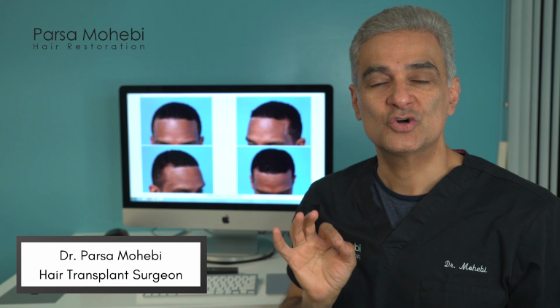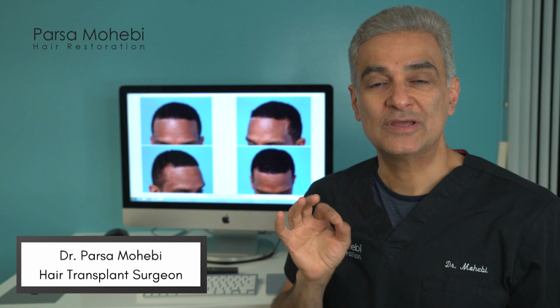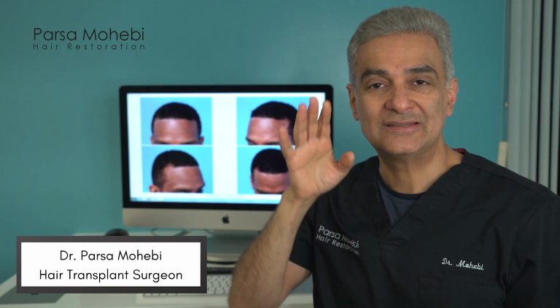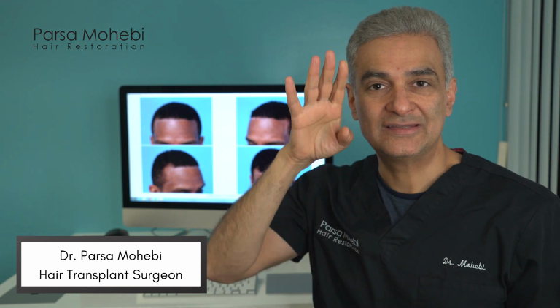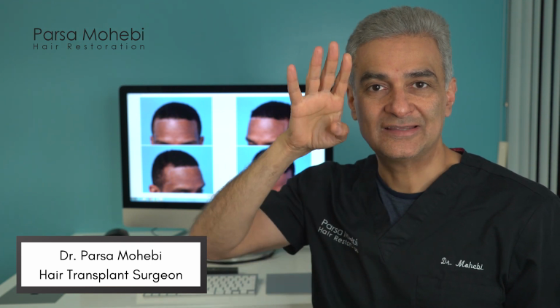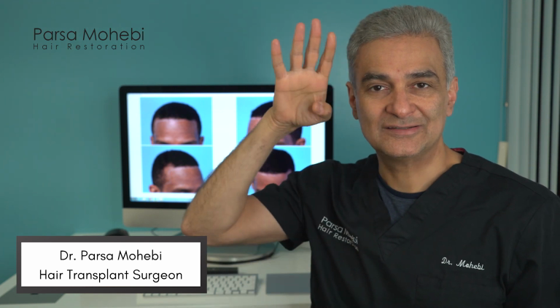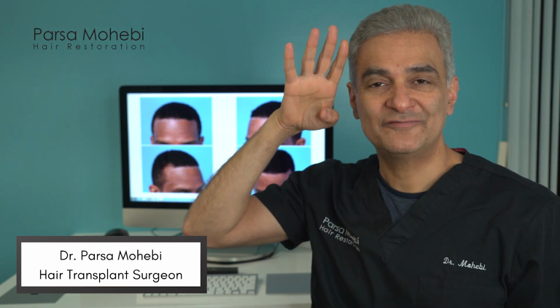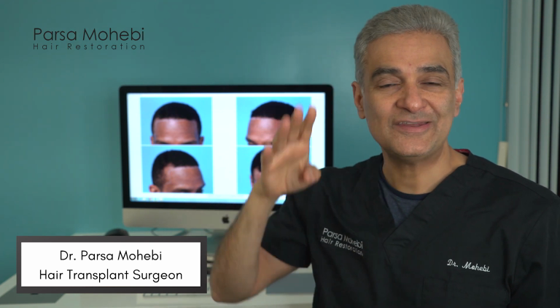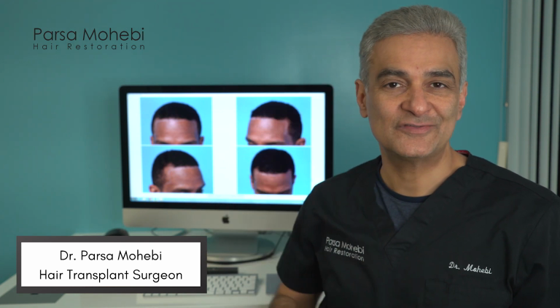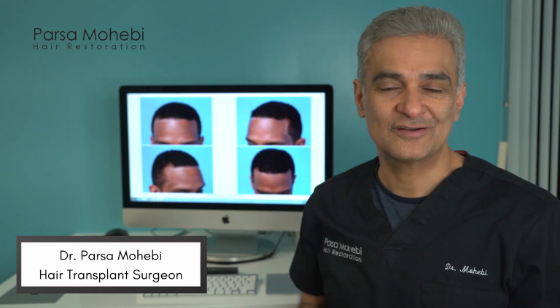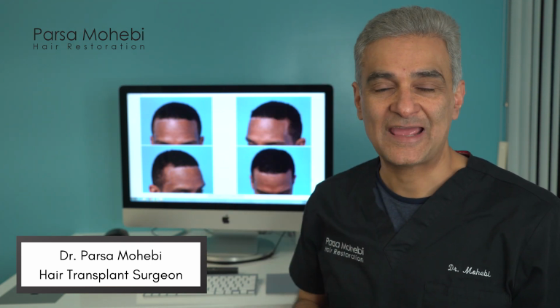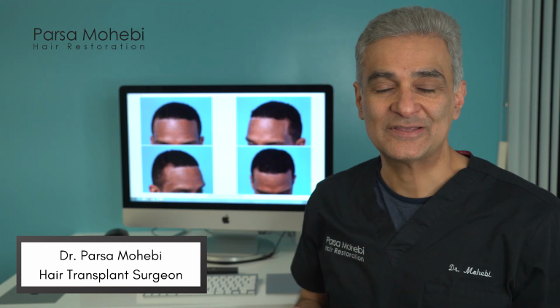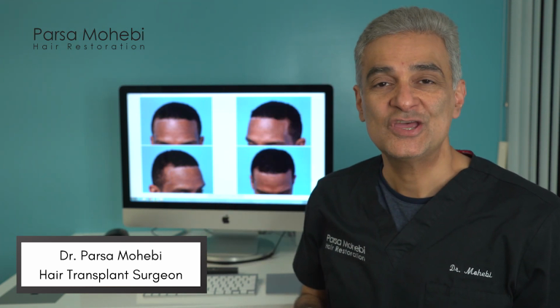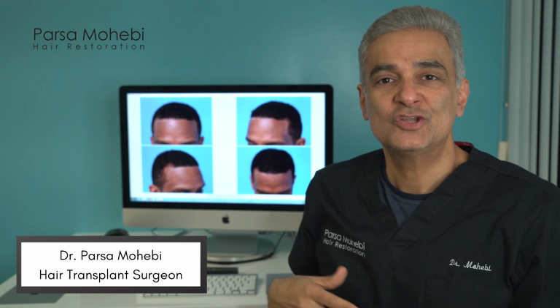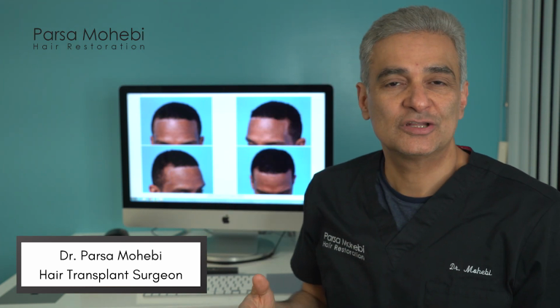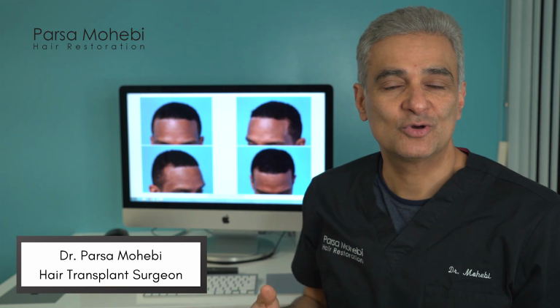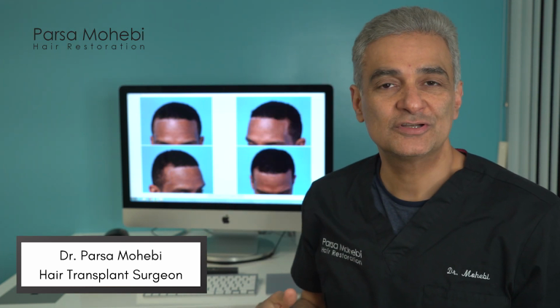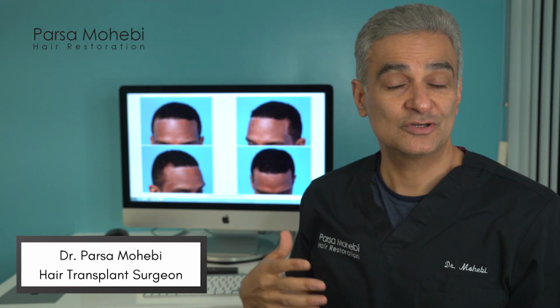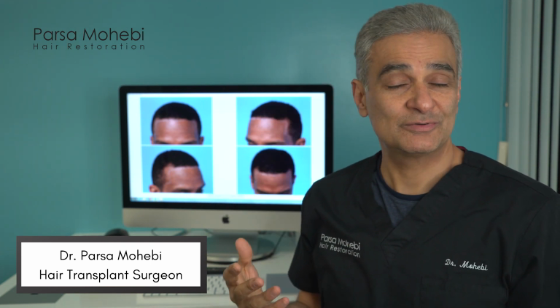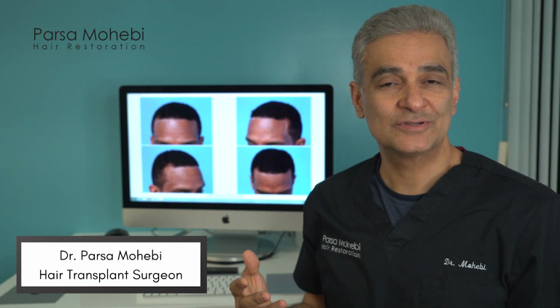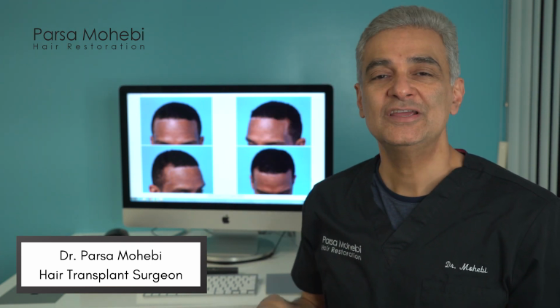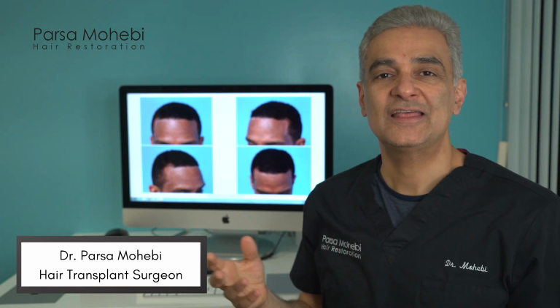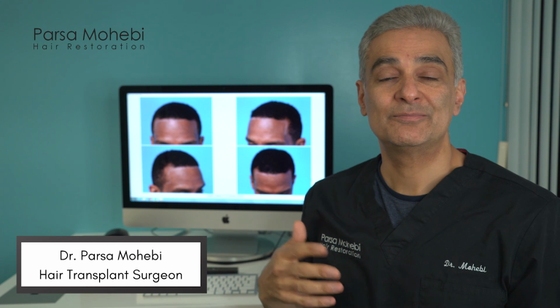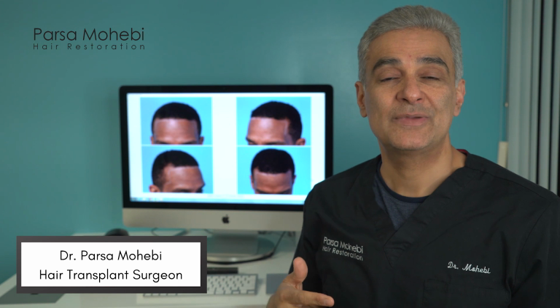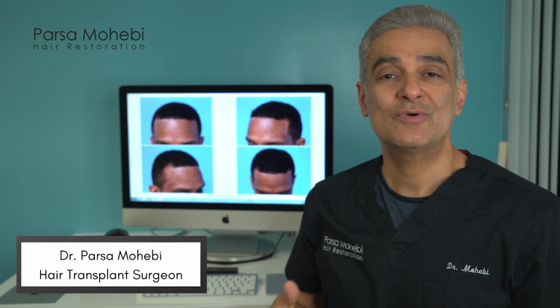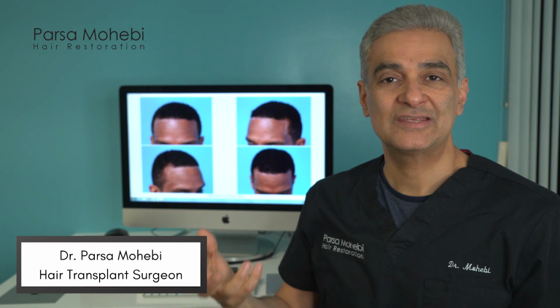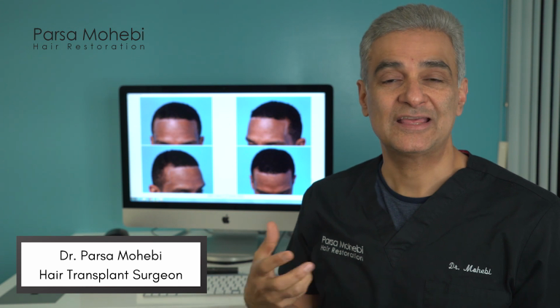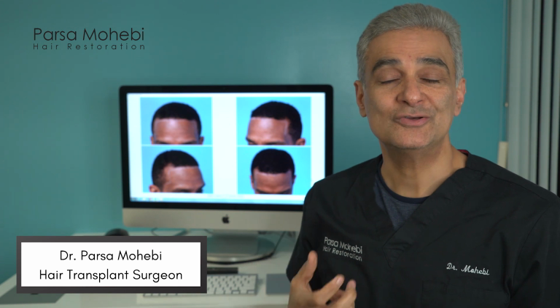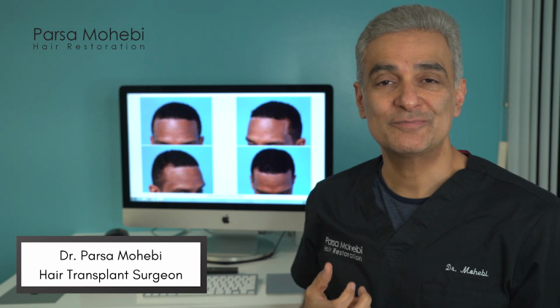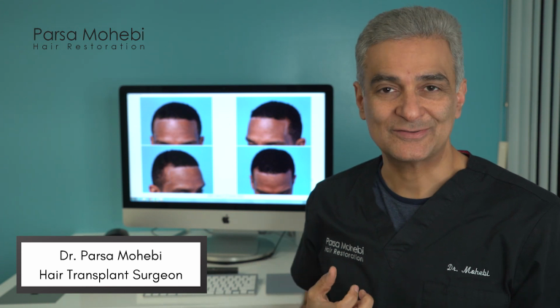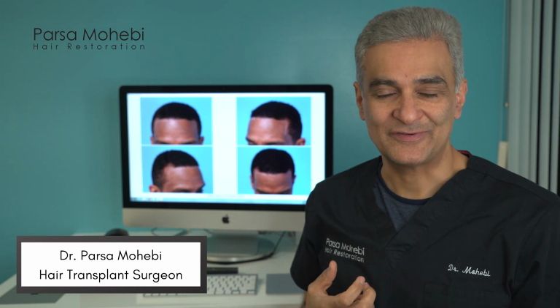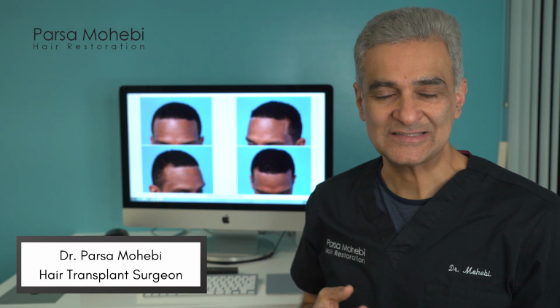When the fading of the hairline happens as they get a little bit older, they look a little bit older and they may want to get that youth back to the face.